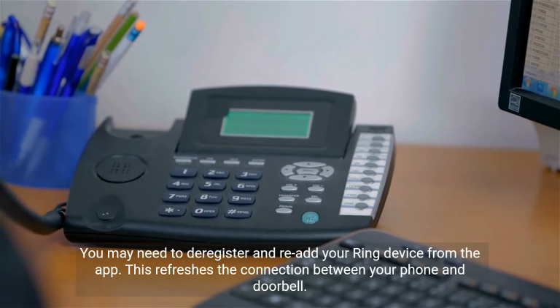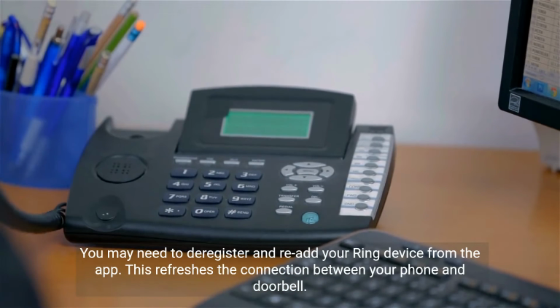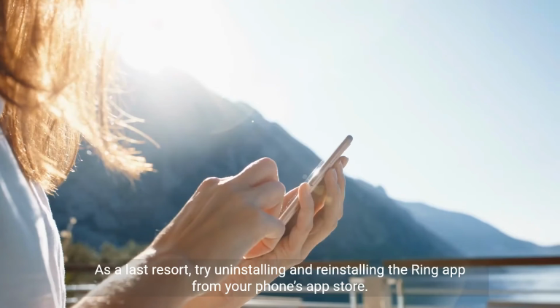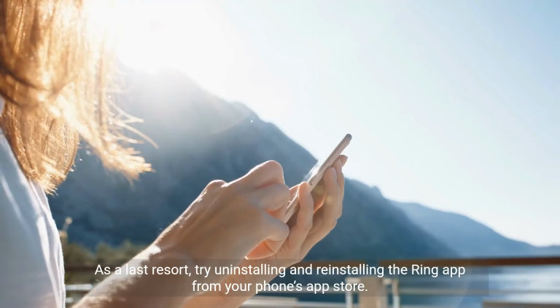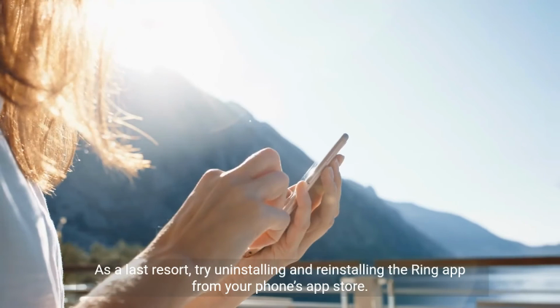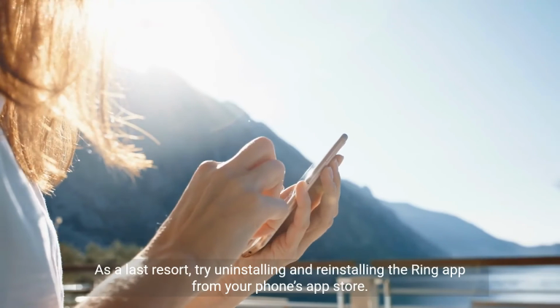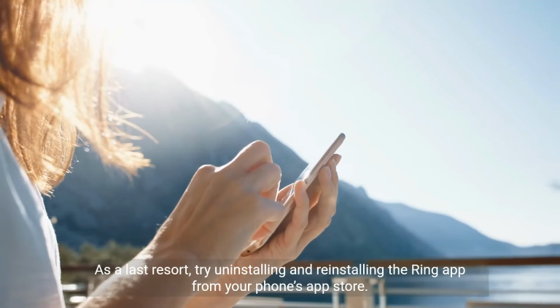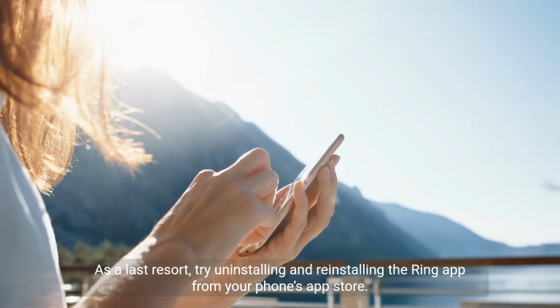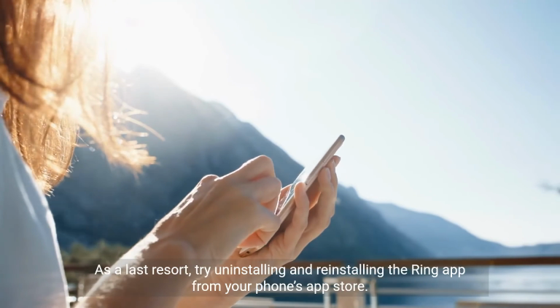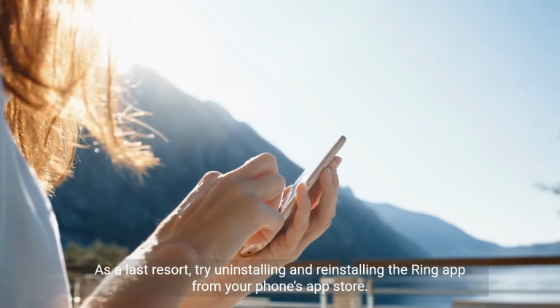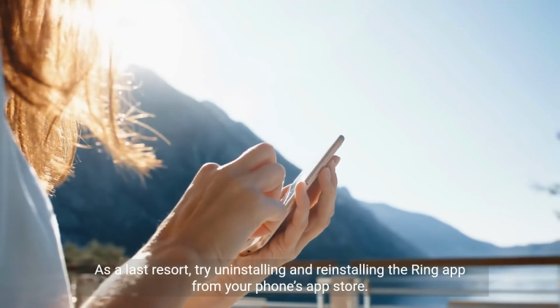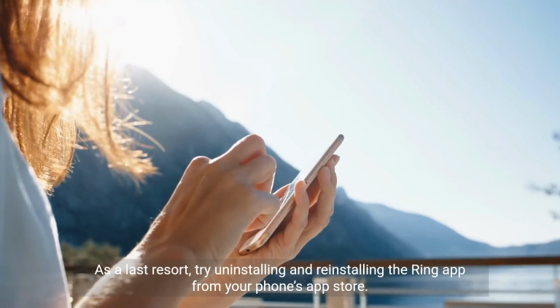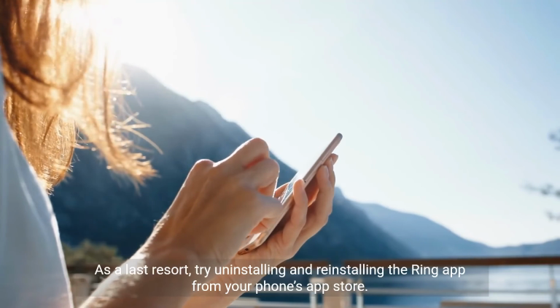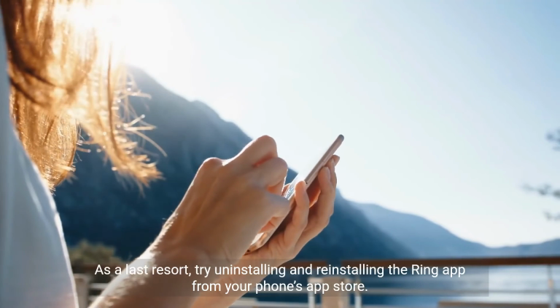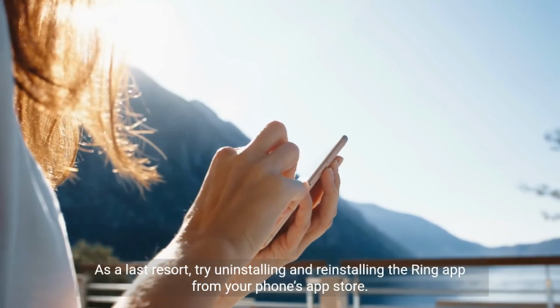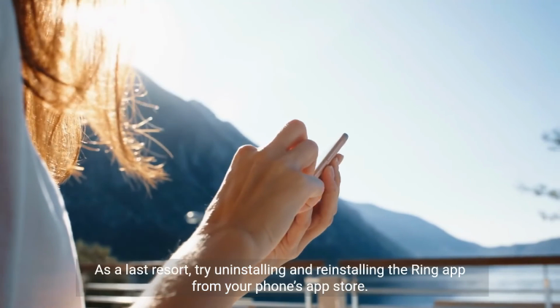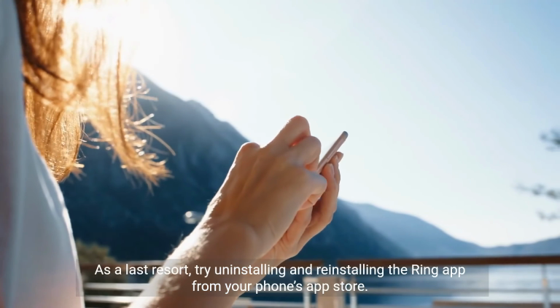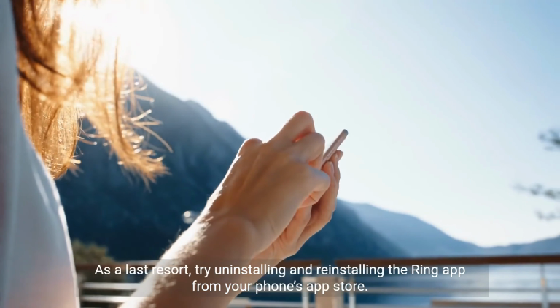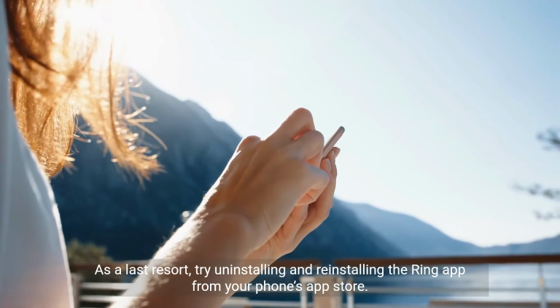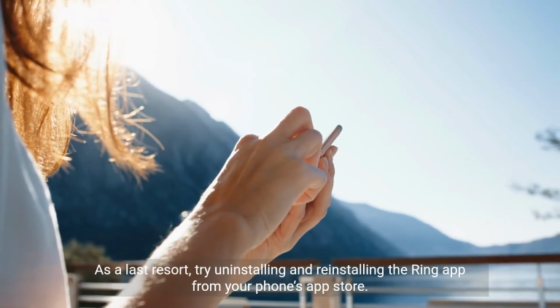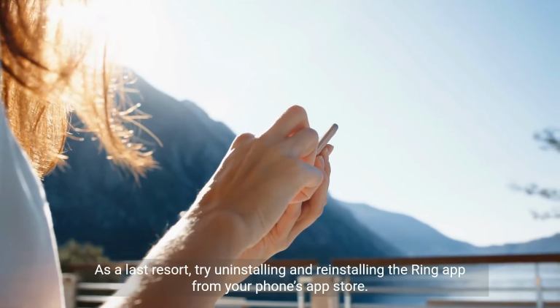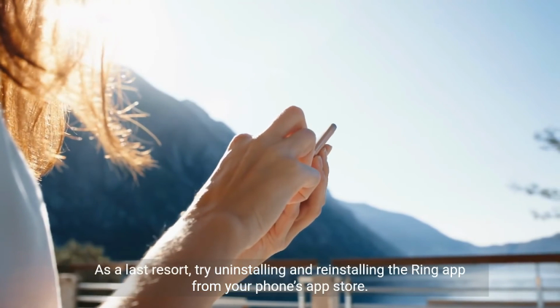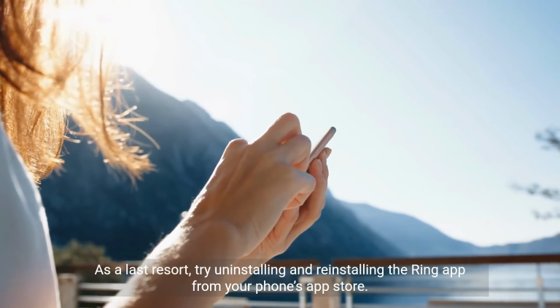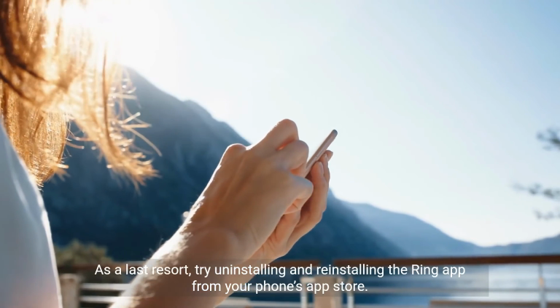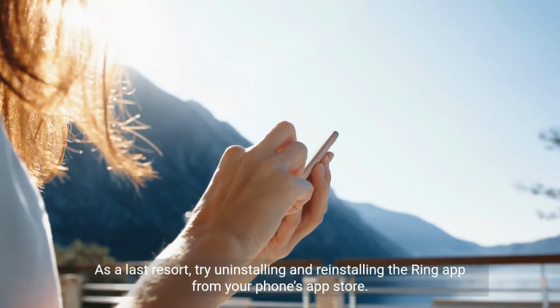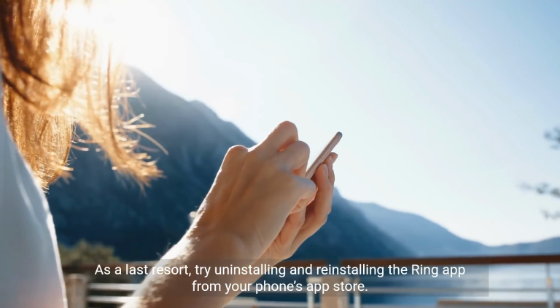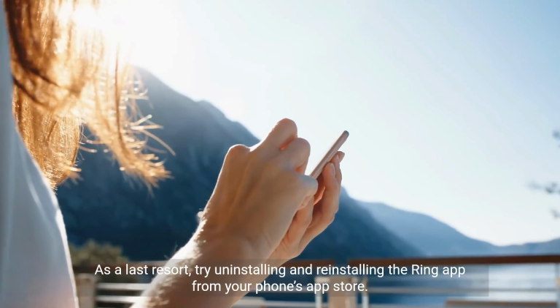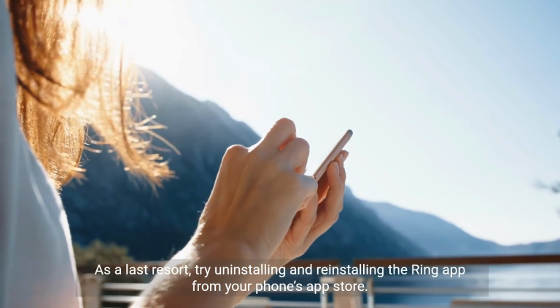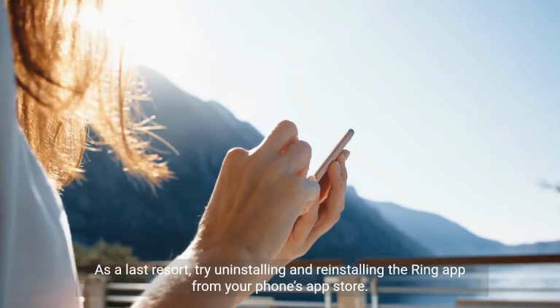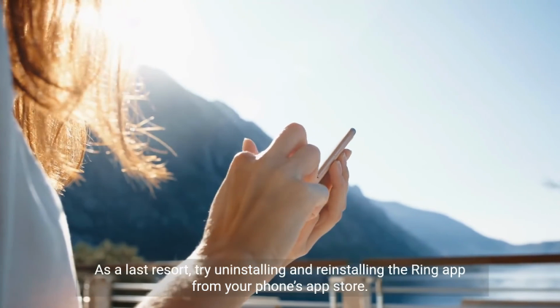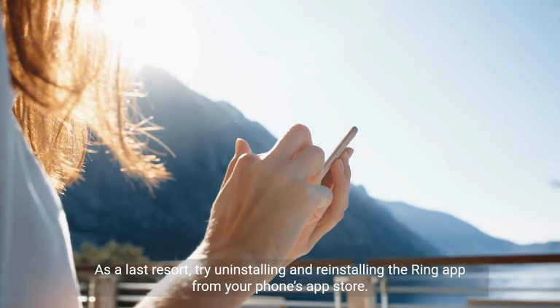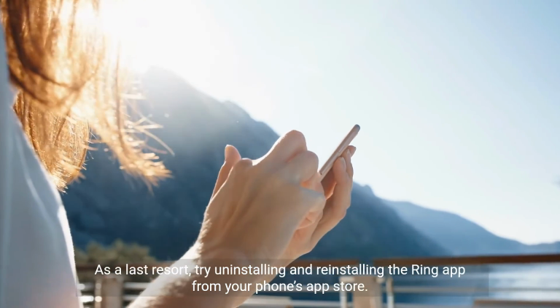As a last resort, try uninstalling and reinstalling the Ring app from your phone's app store.